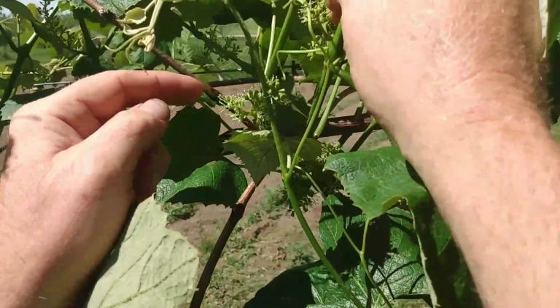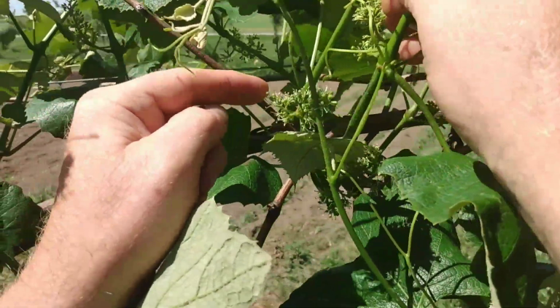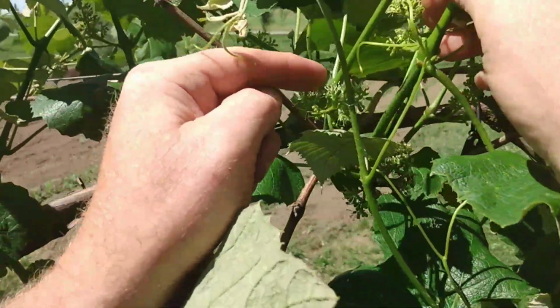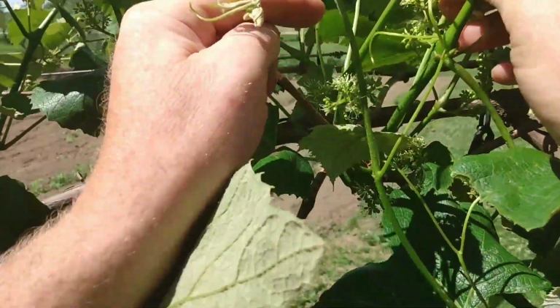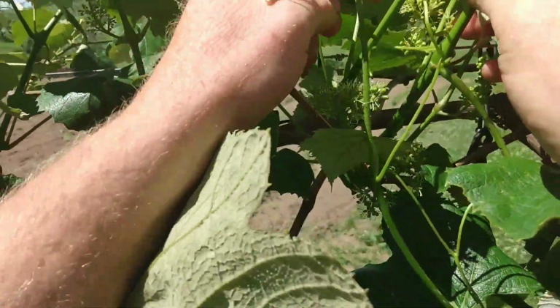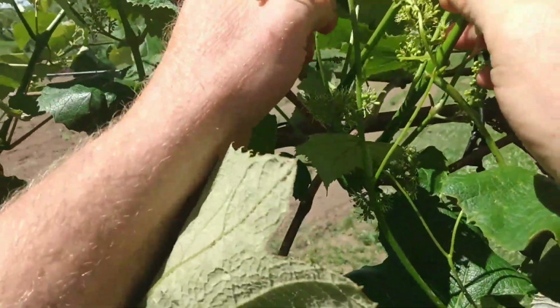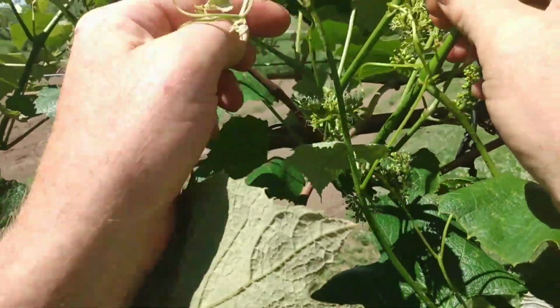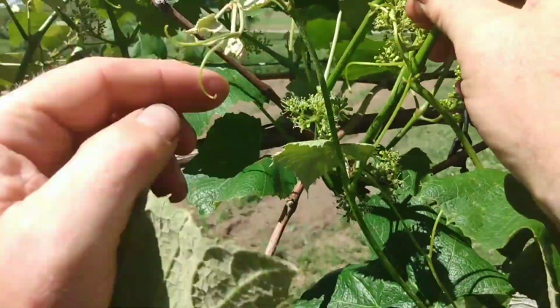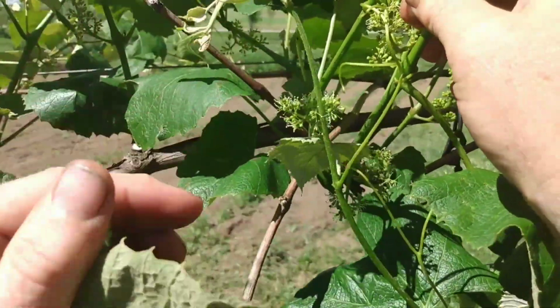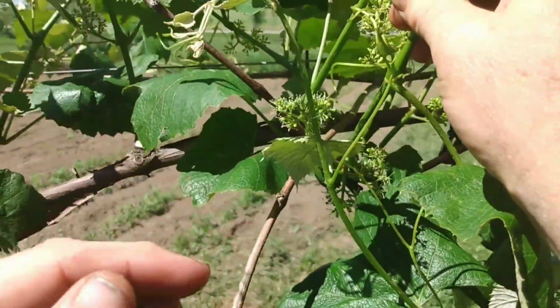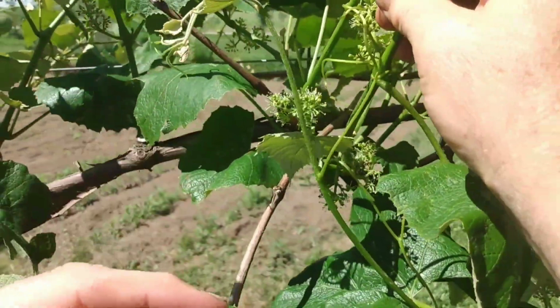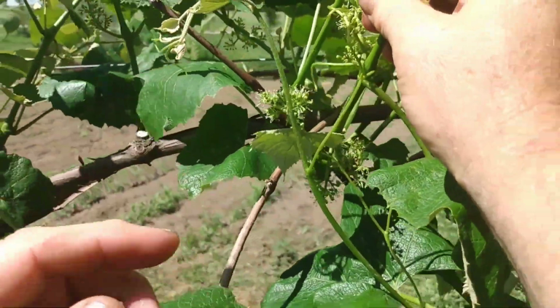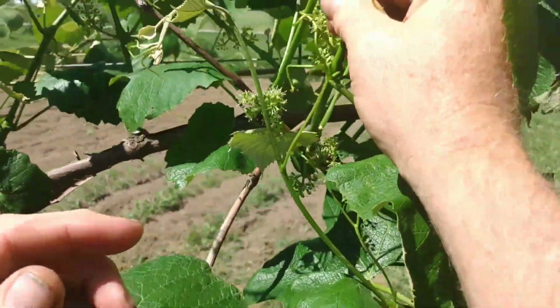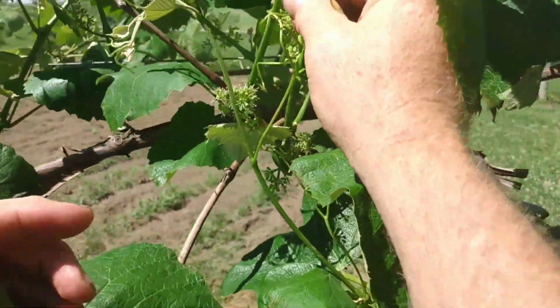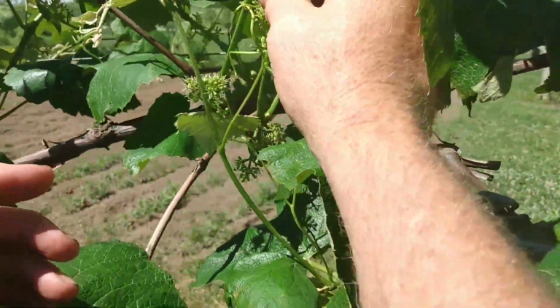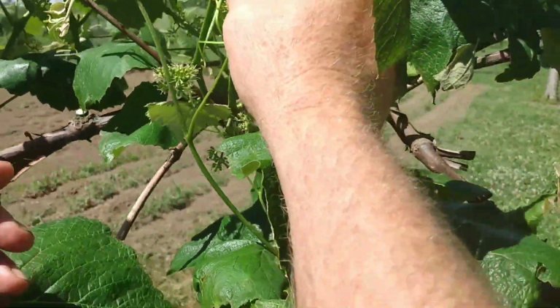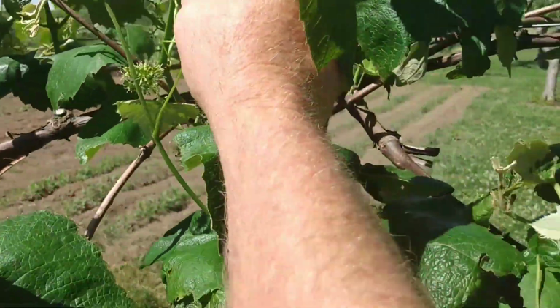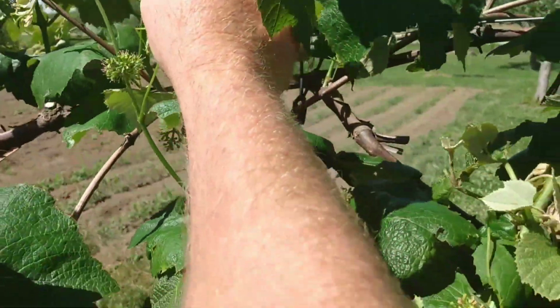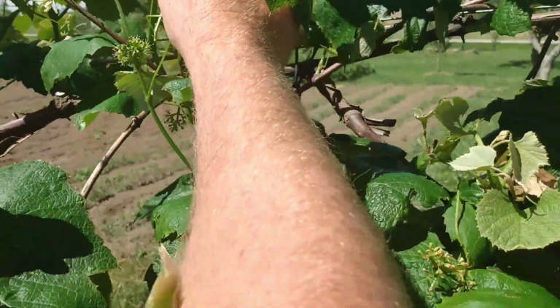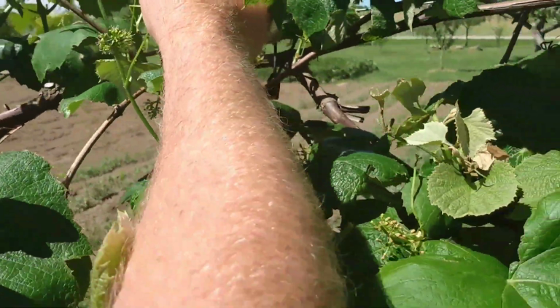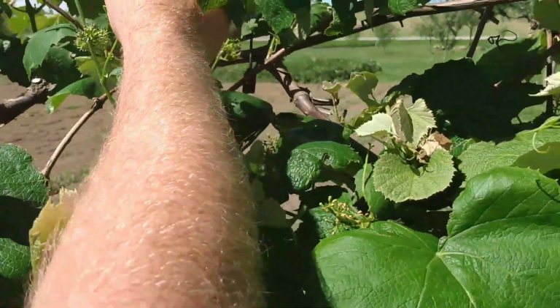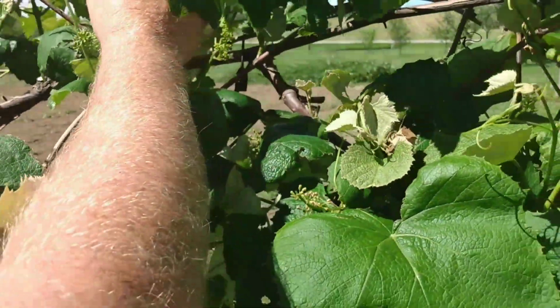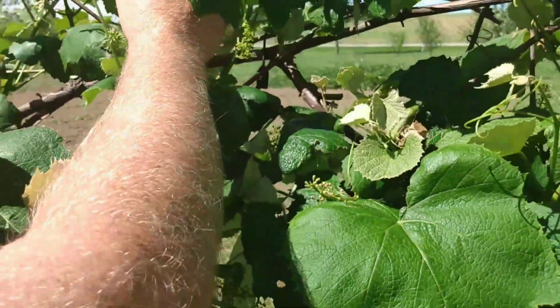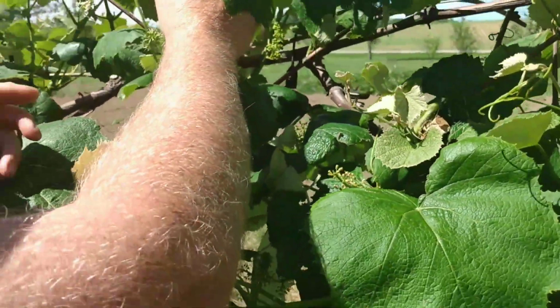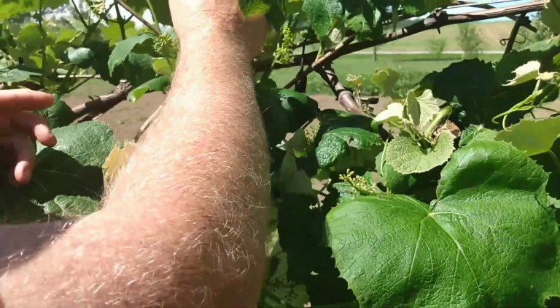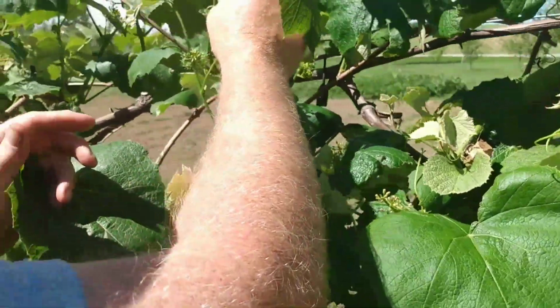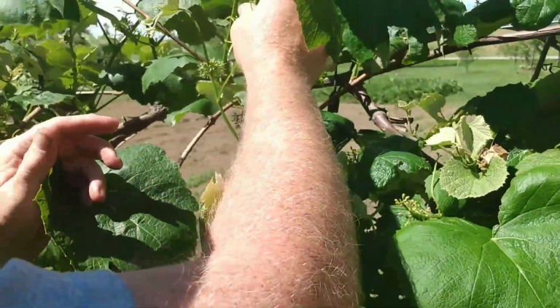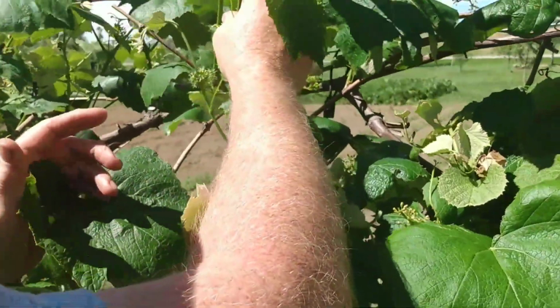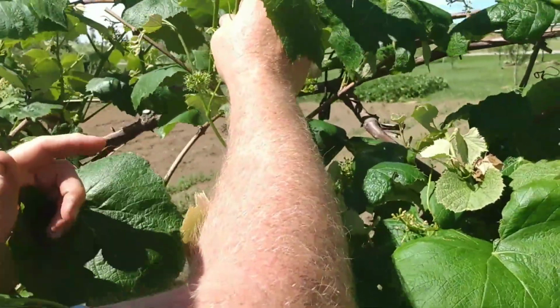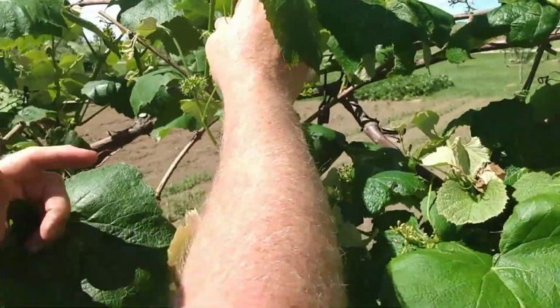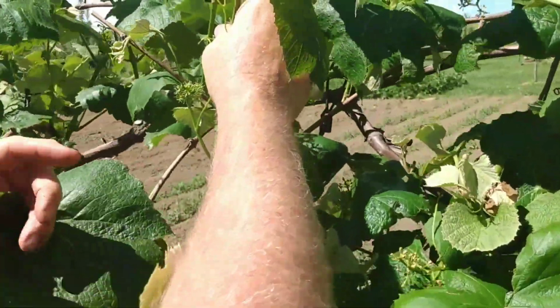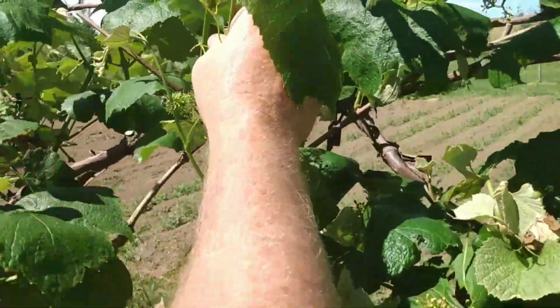You get these little fuzzy things, and boy, do they smell good. Love the smell of grapes — just an awesome smell in June.